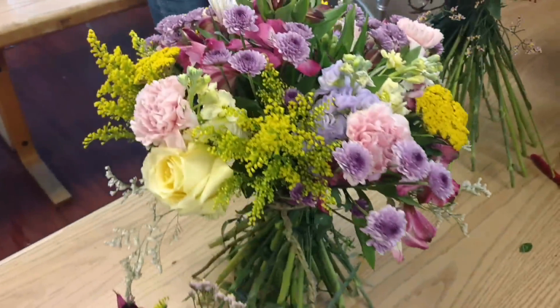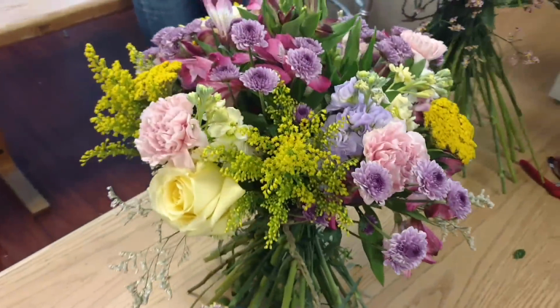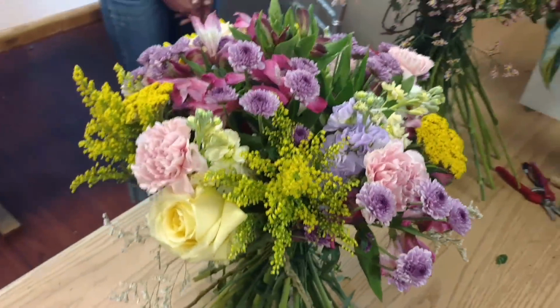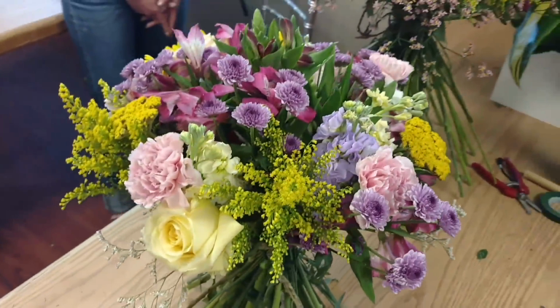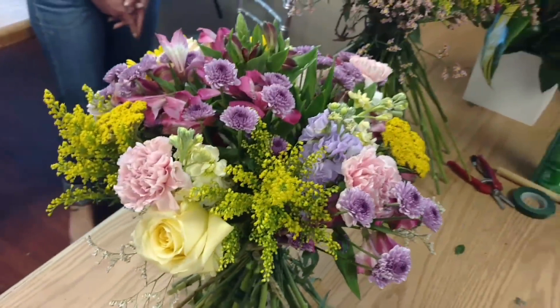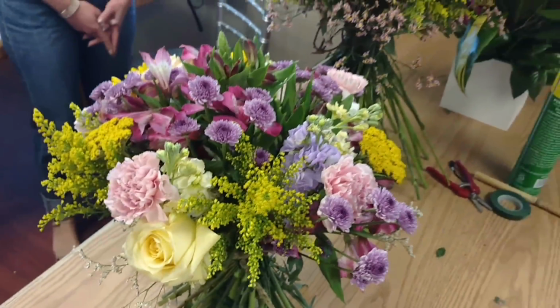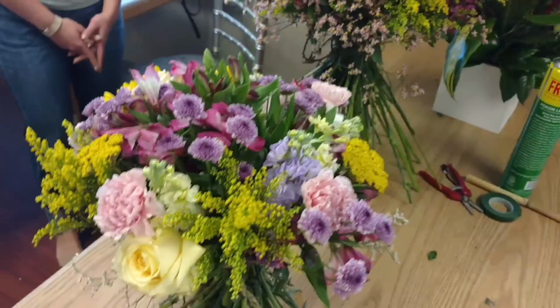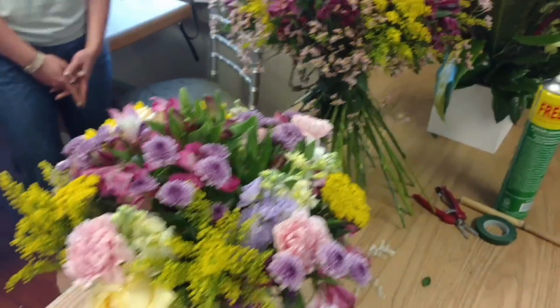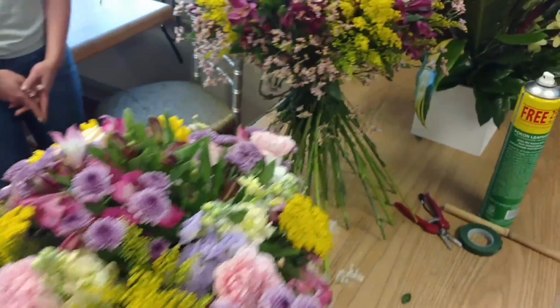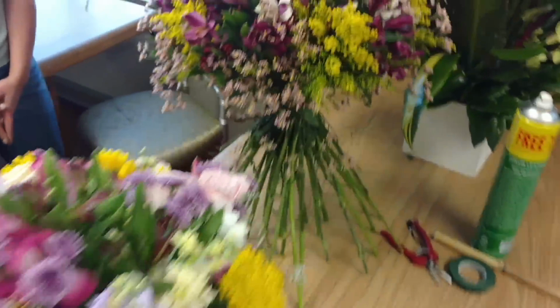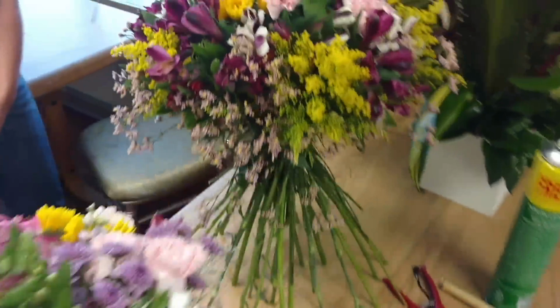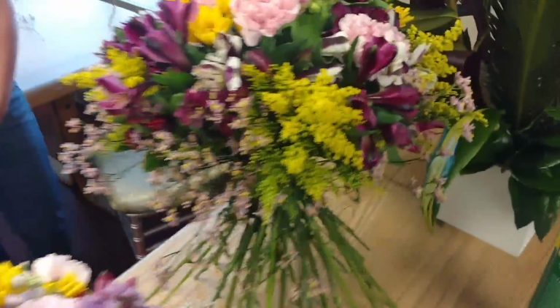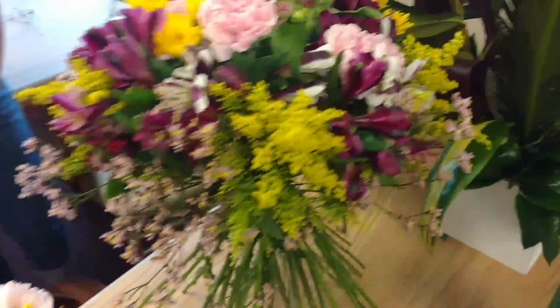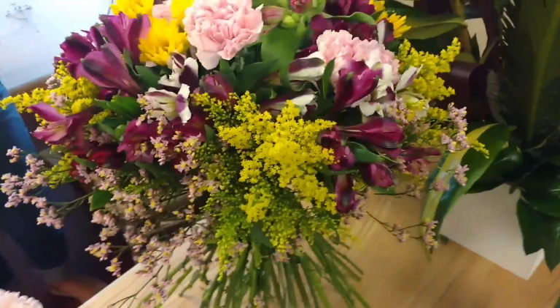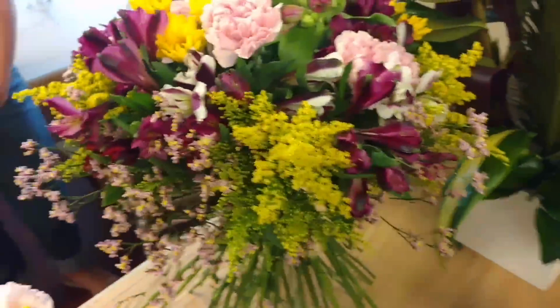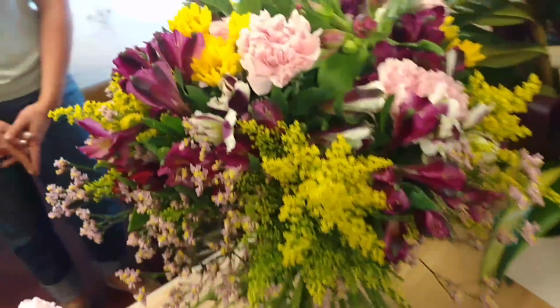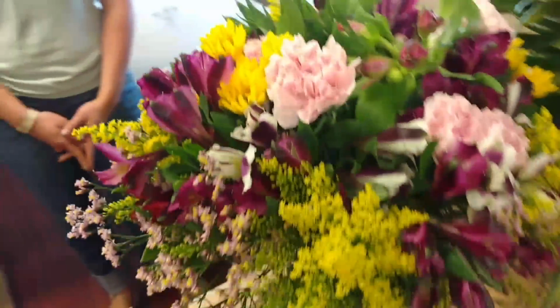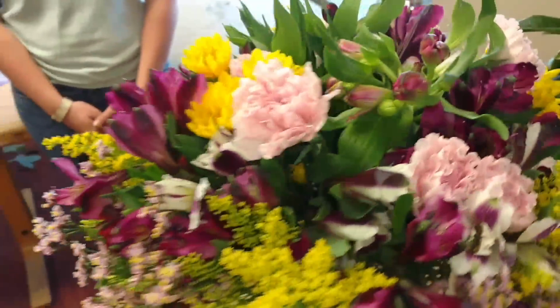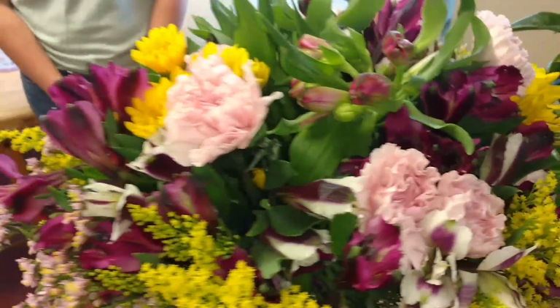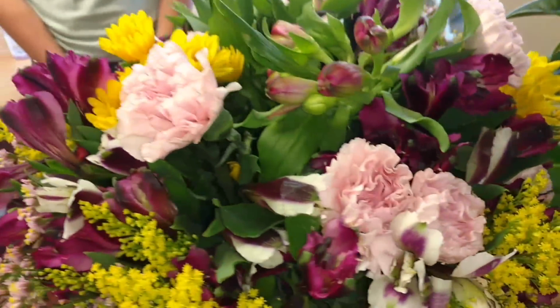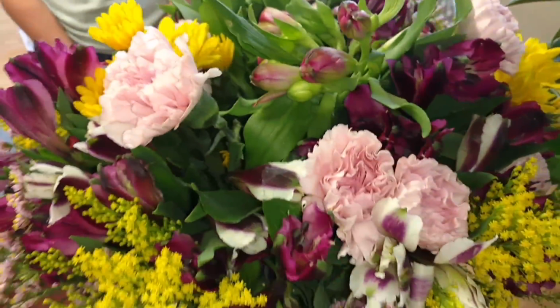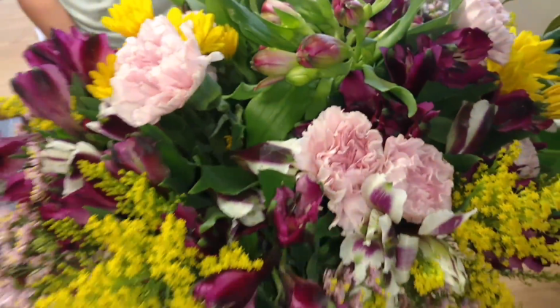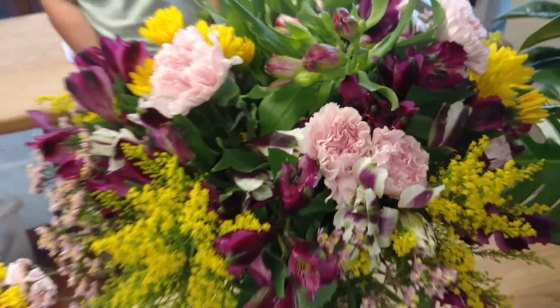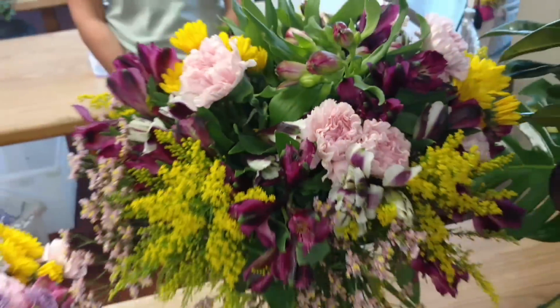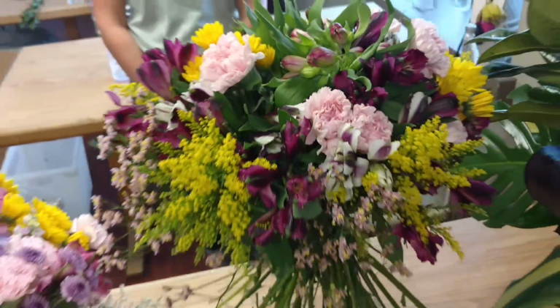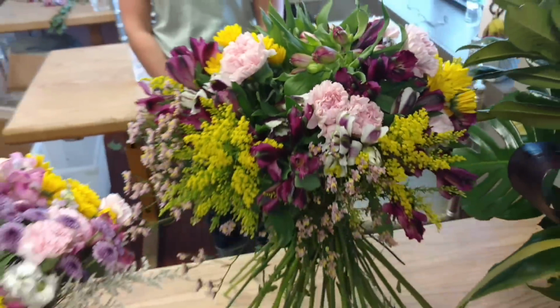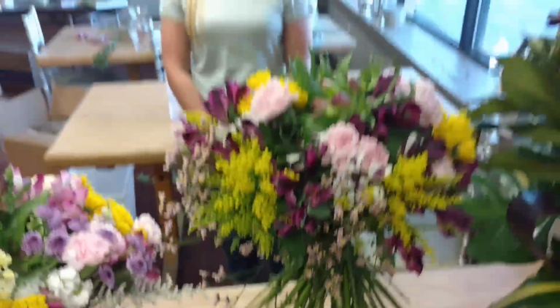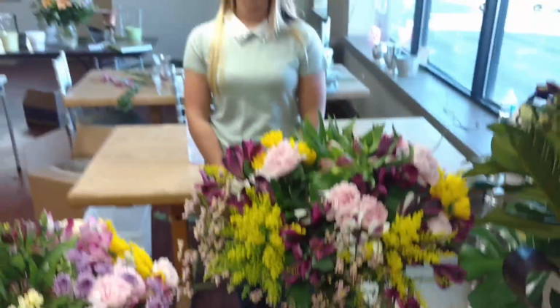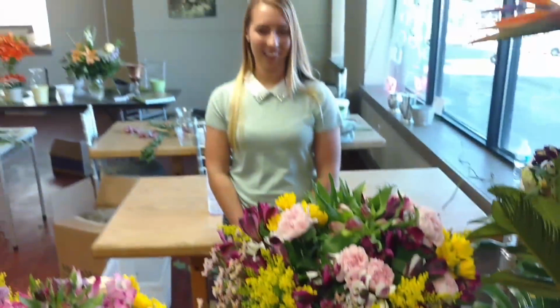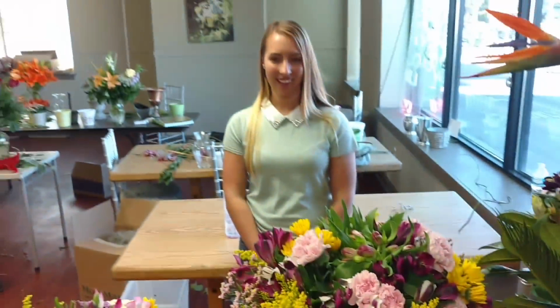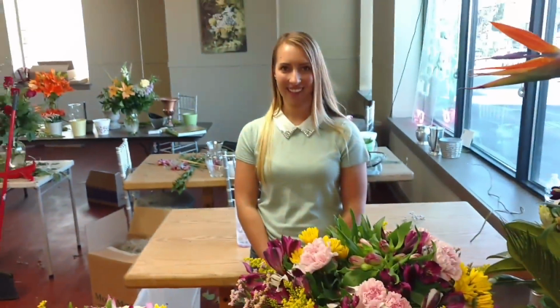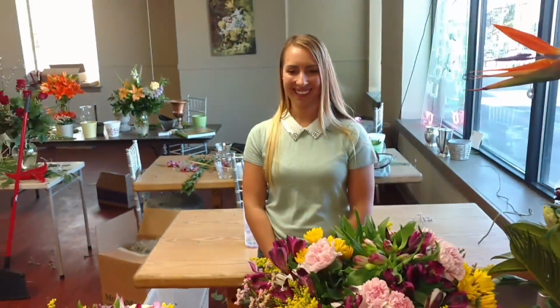They're gorgeous. Chicago flower design — flowerschool101.com. Keep blooming. Thank you.